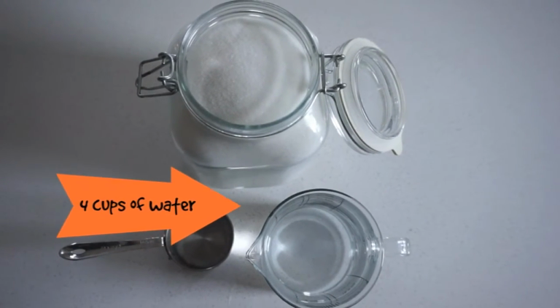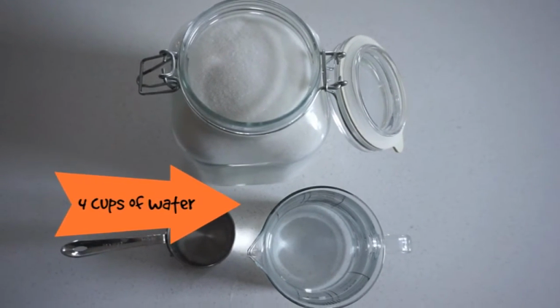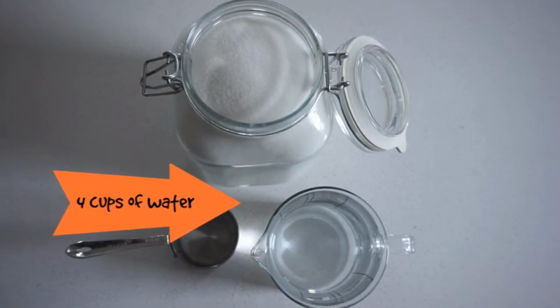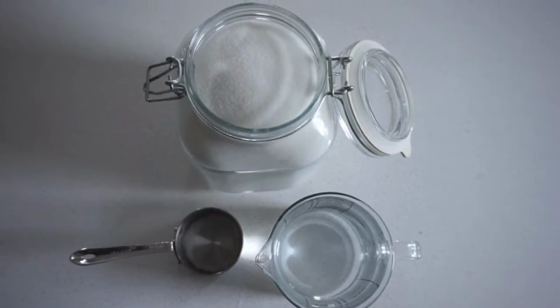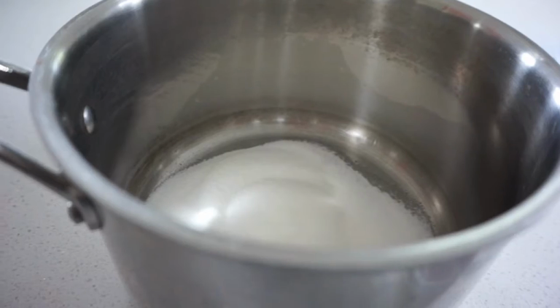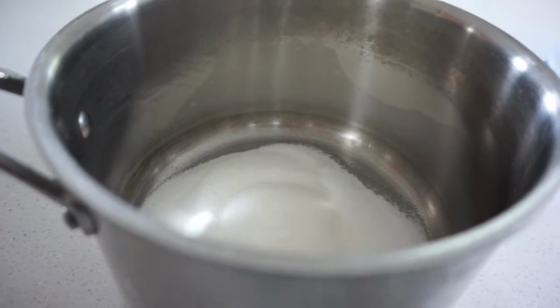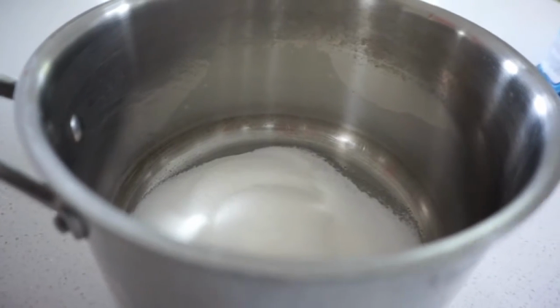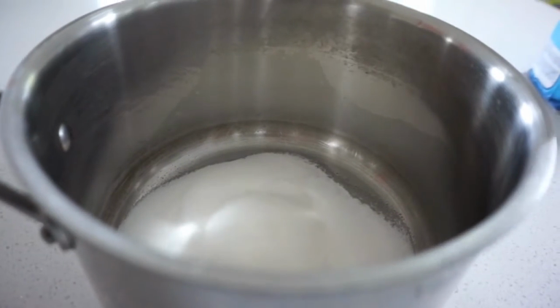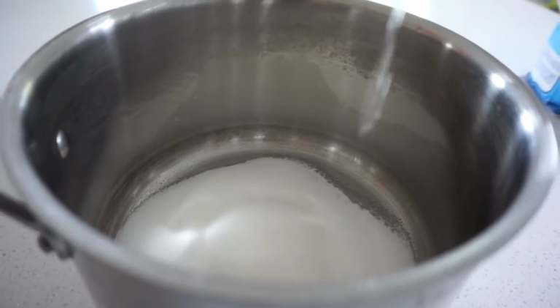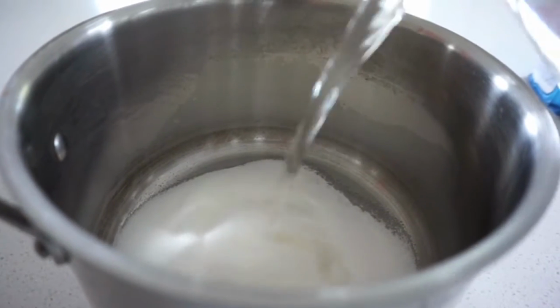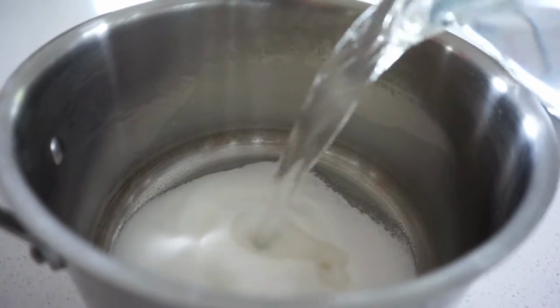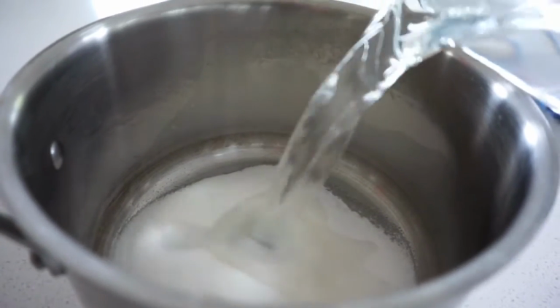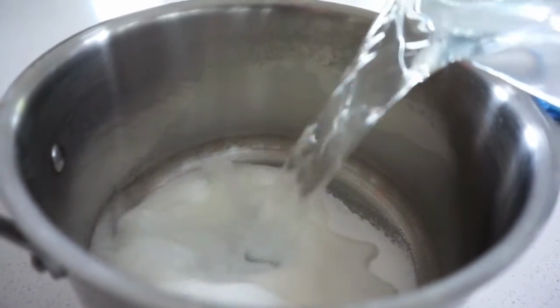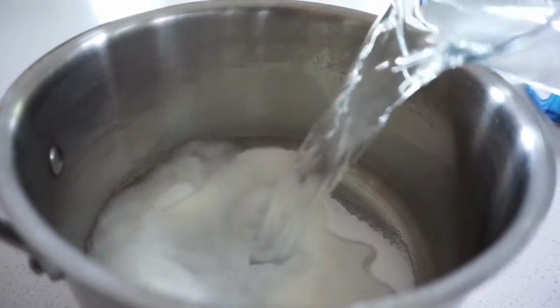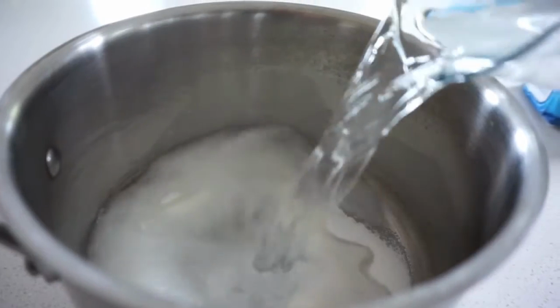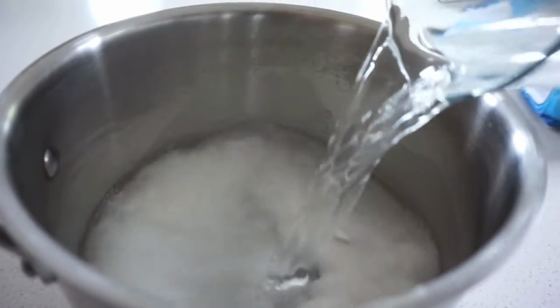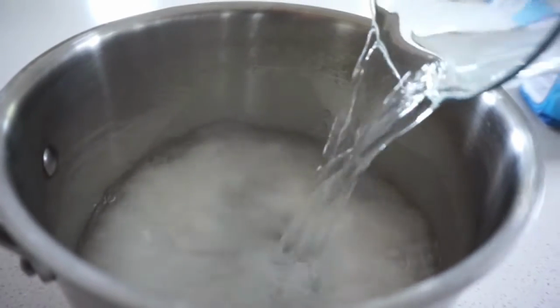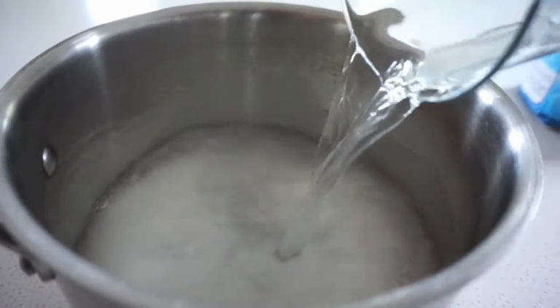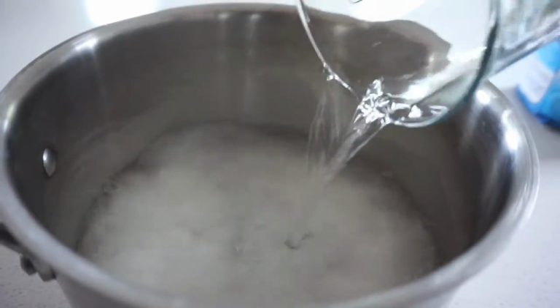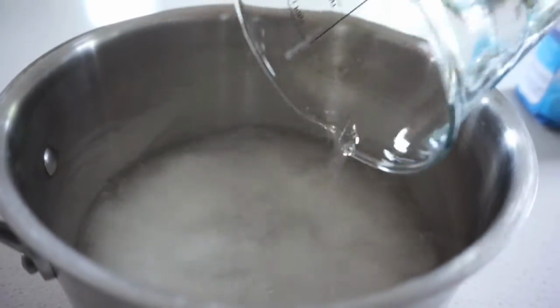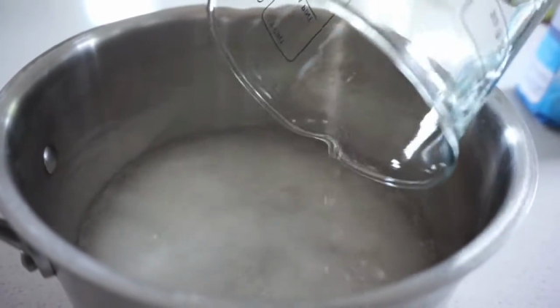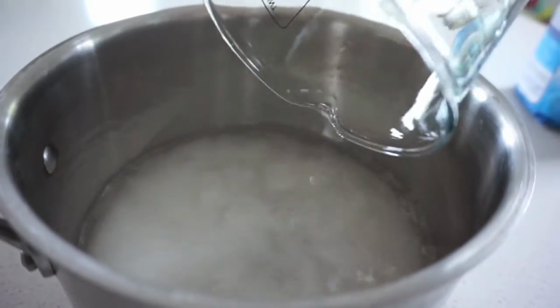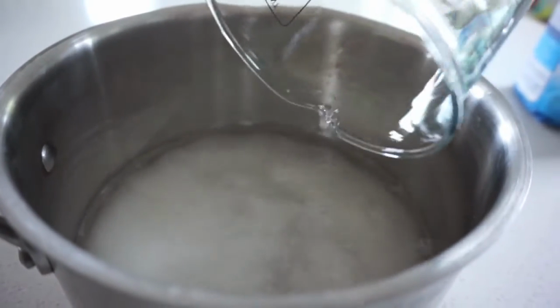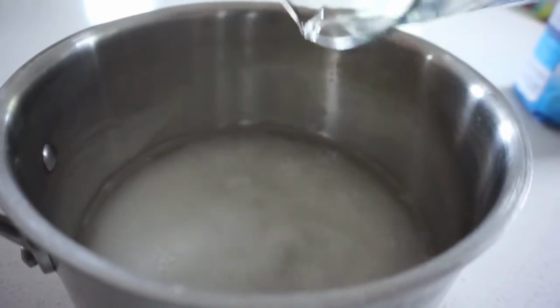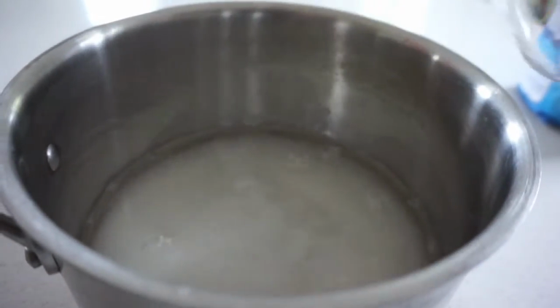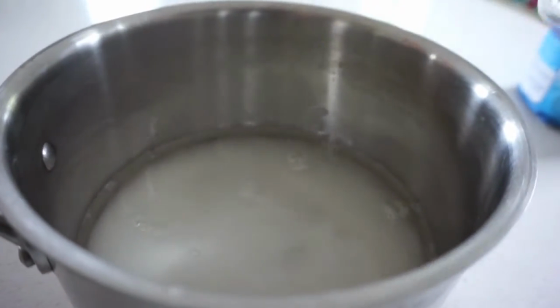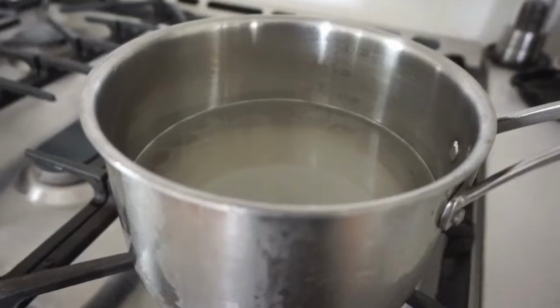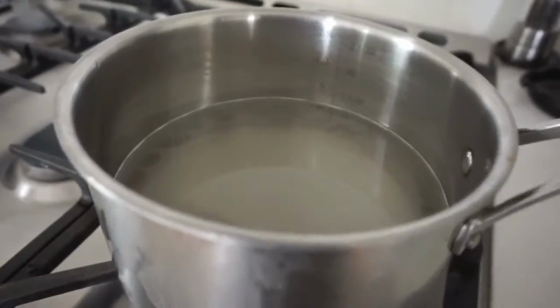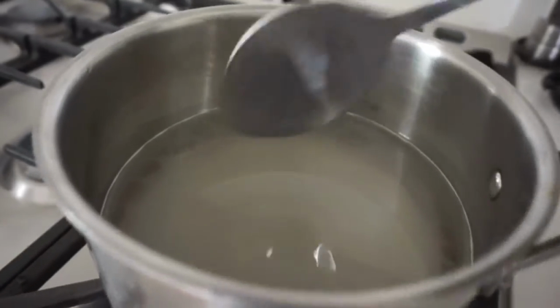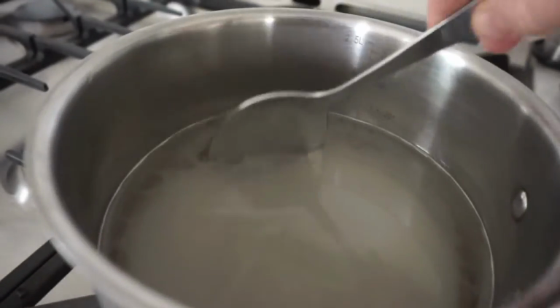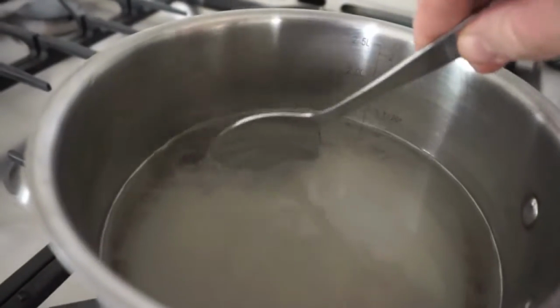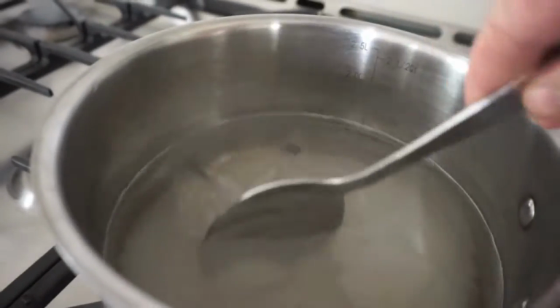Really all you need is one part sugar to four parts water. Next you put it in the saucepan, get it on the stove, and simmer it.